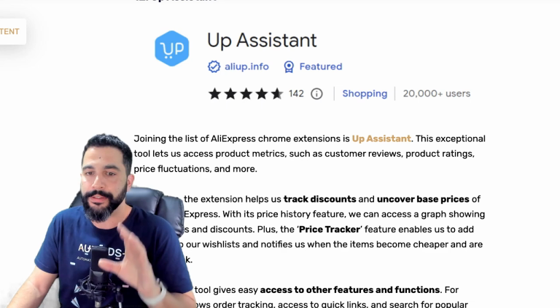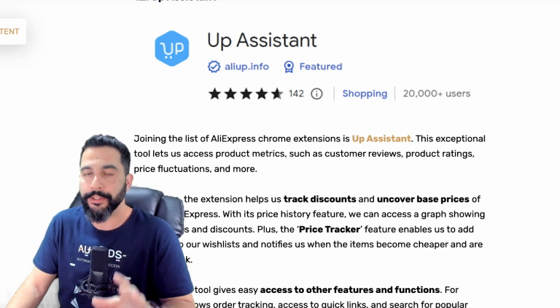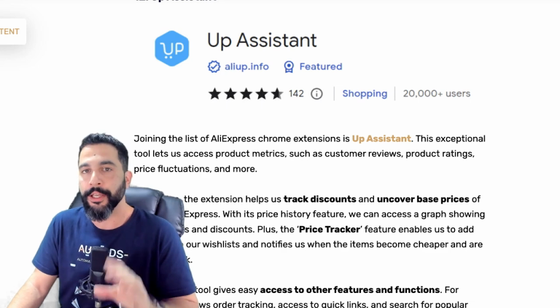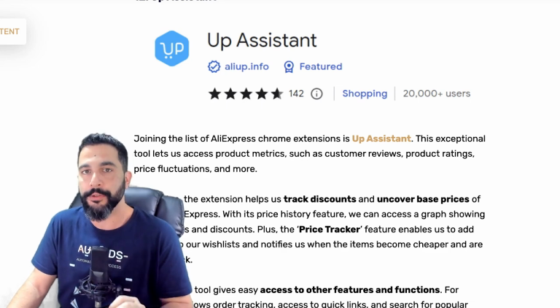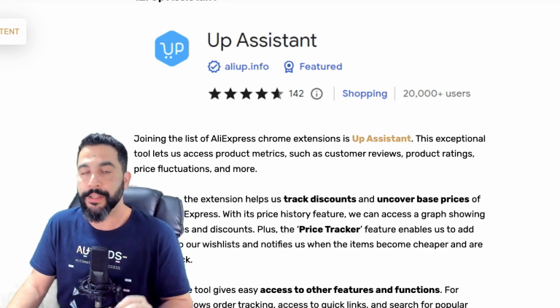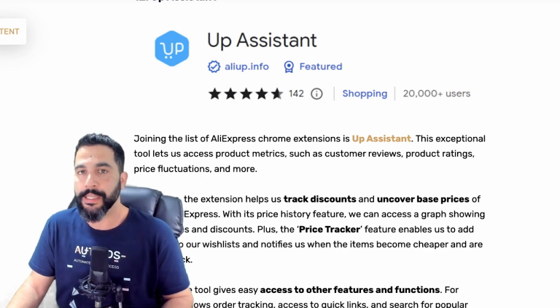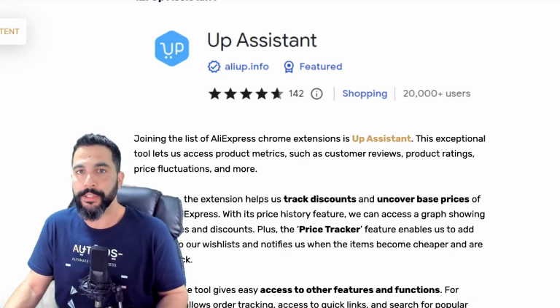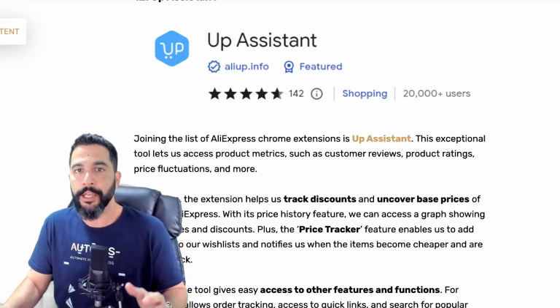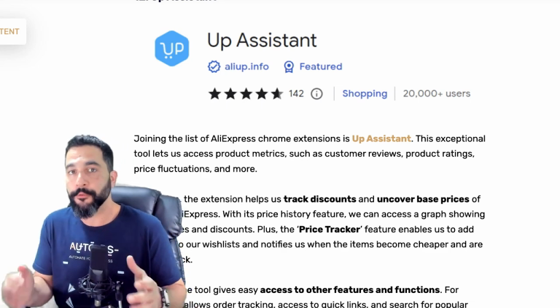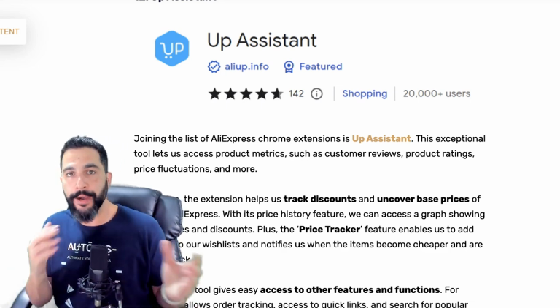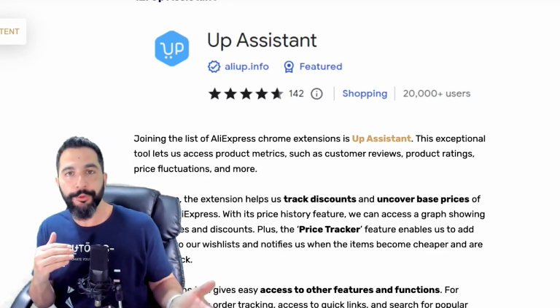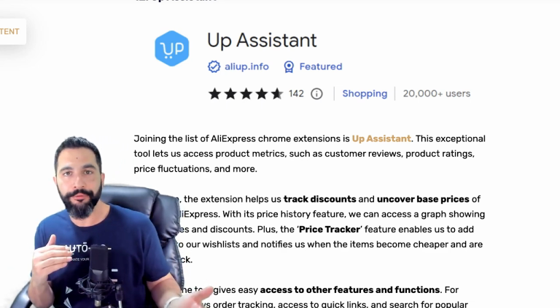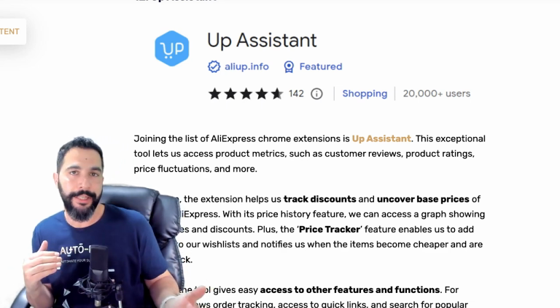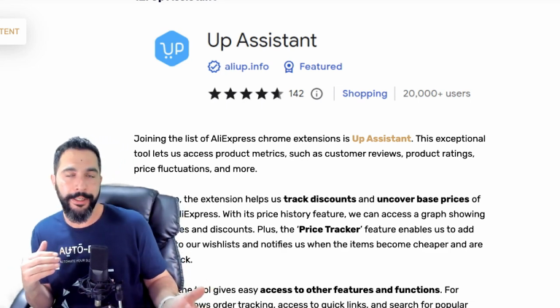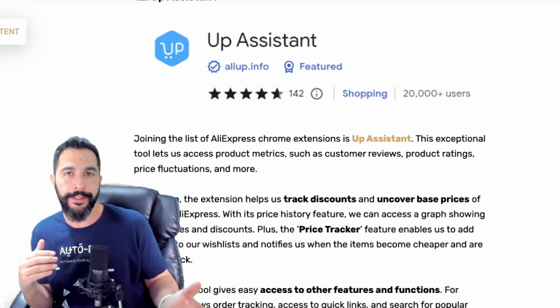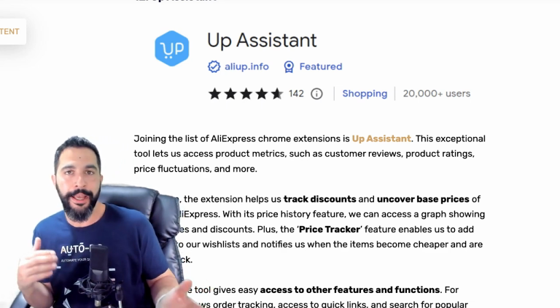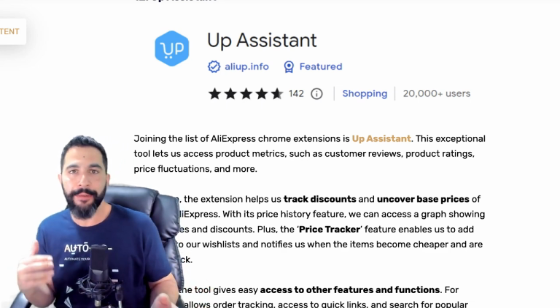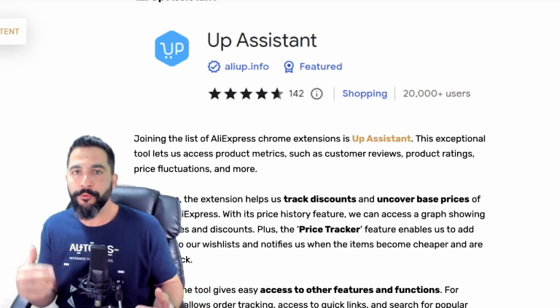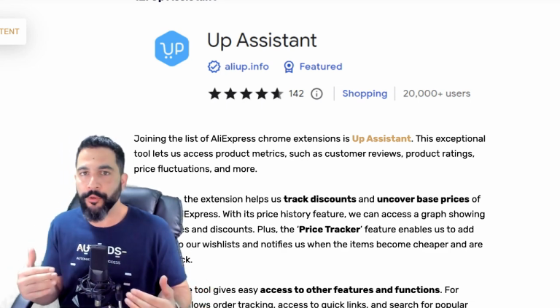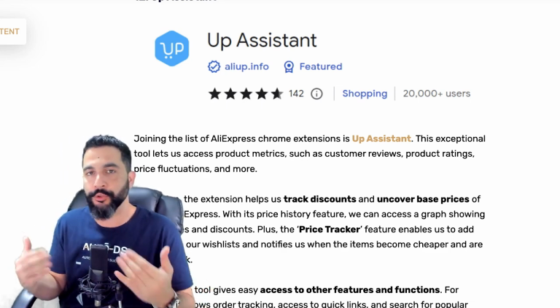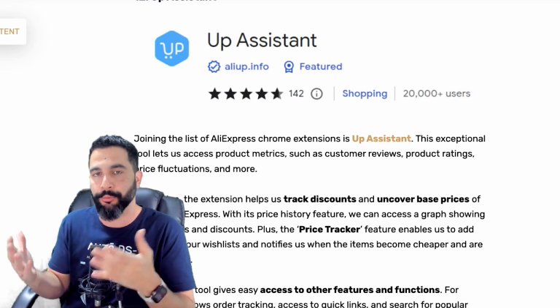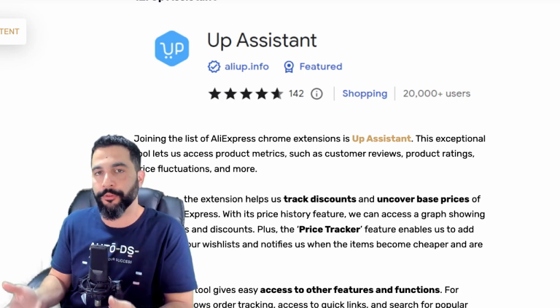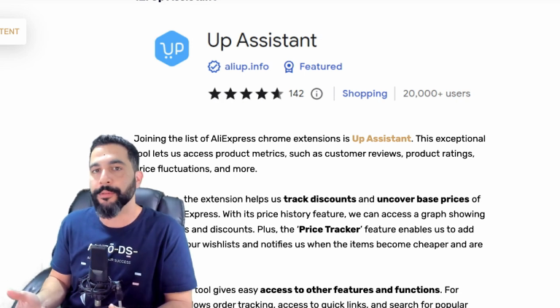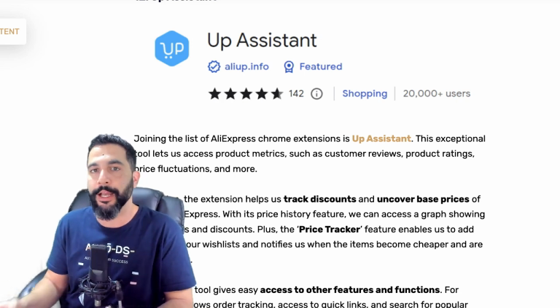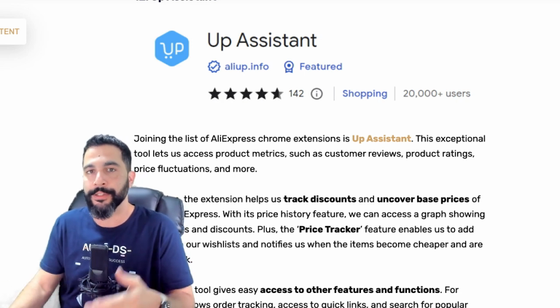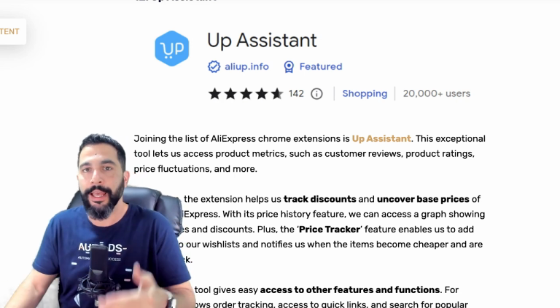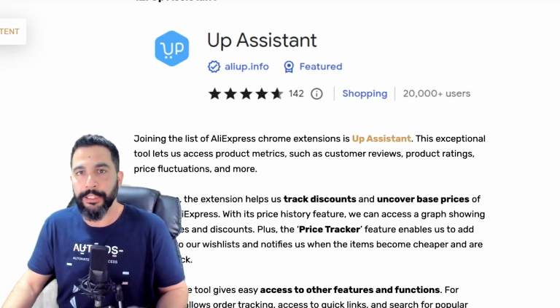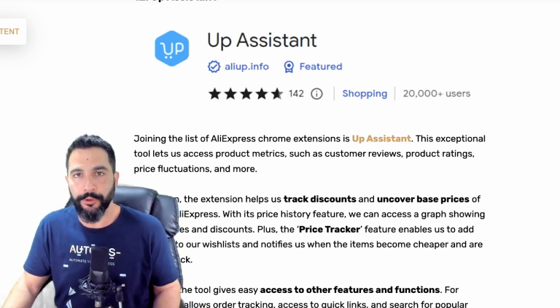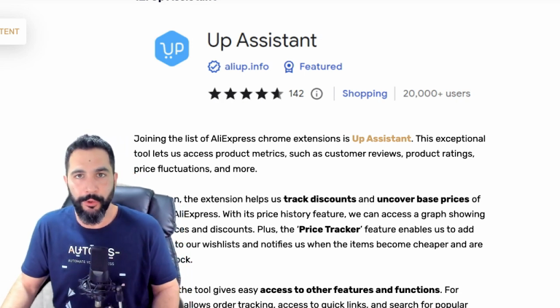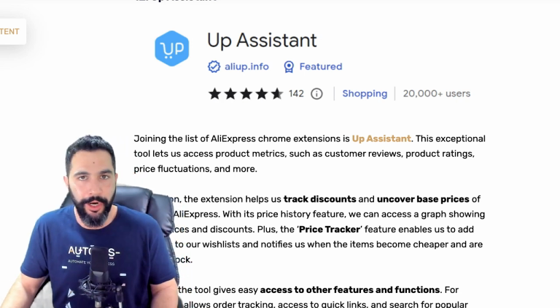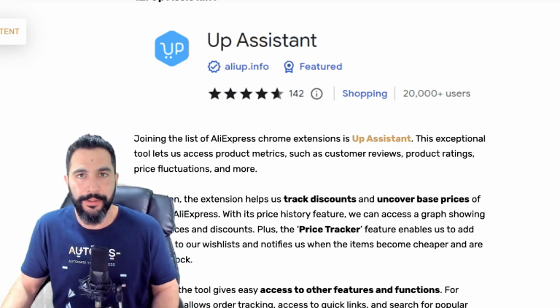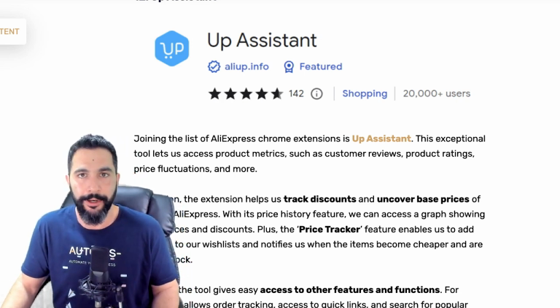Even if you're not using AliExpress as your supplier, you can still use these extensions to find great product ideas and then move over to your preferred suppliers and look for those products there.